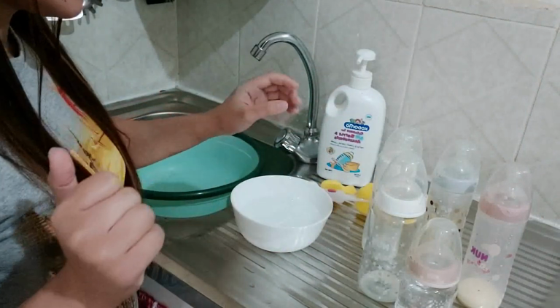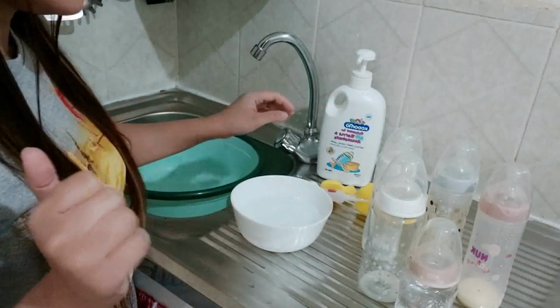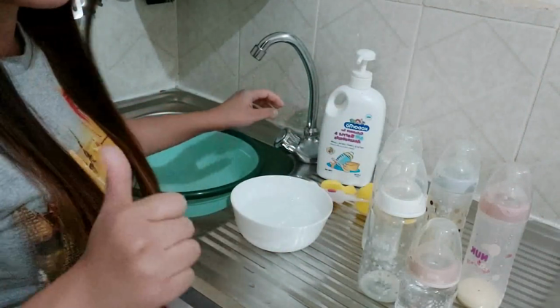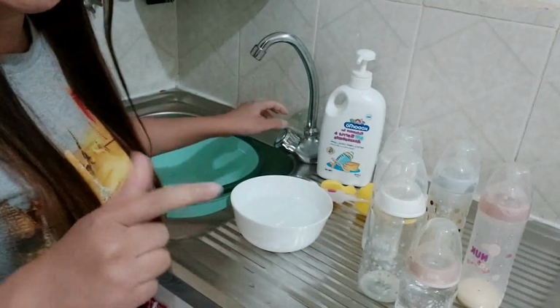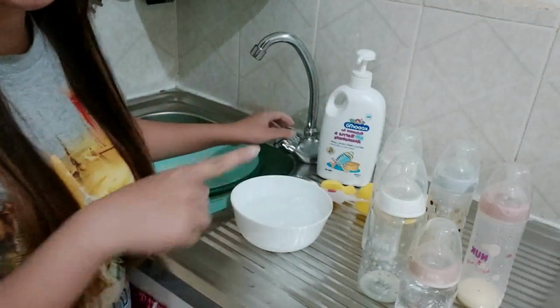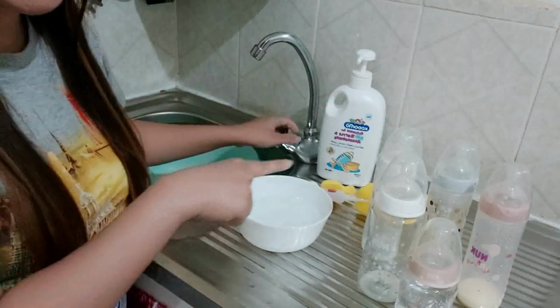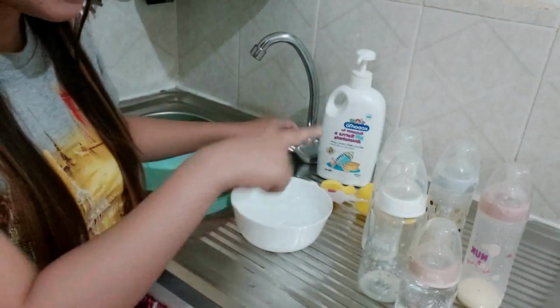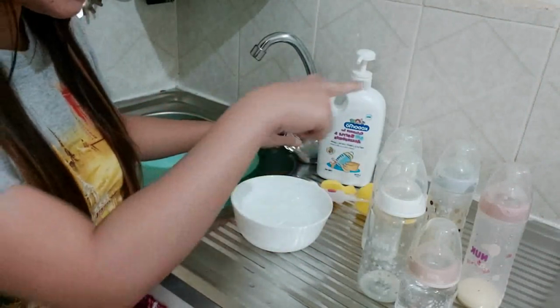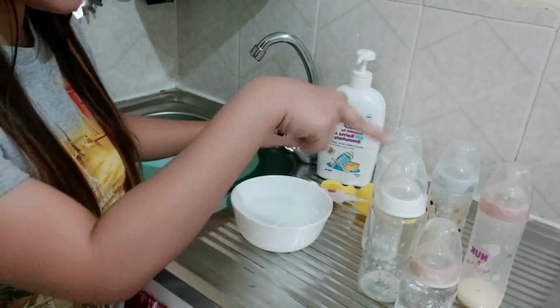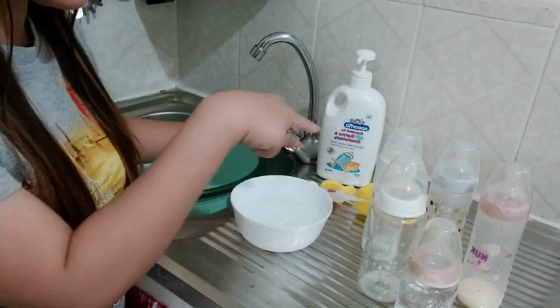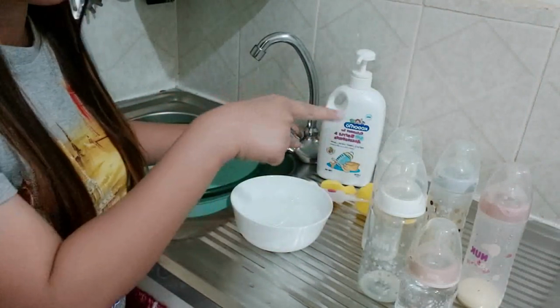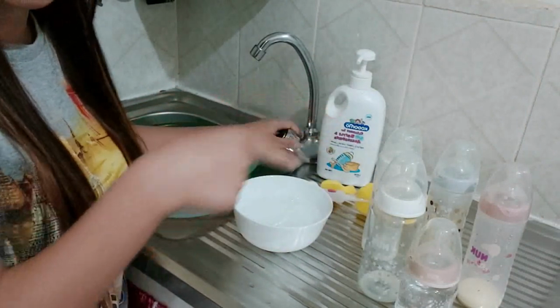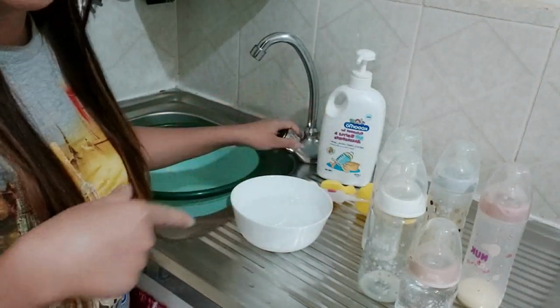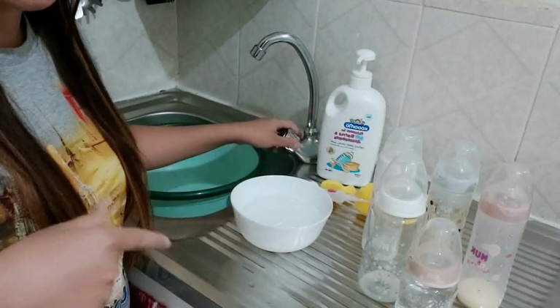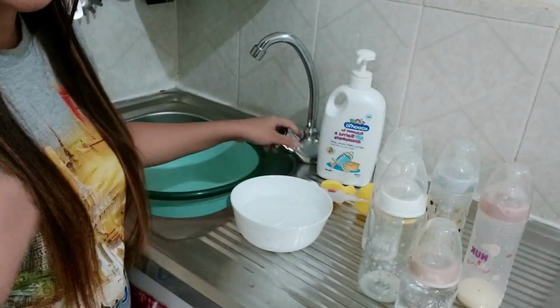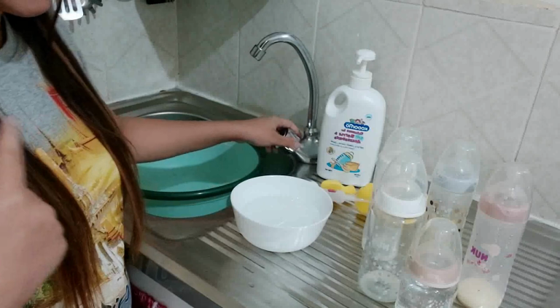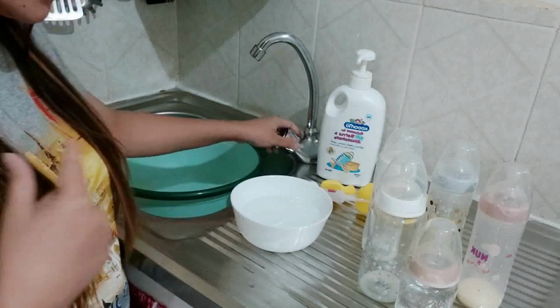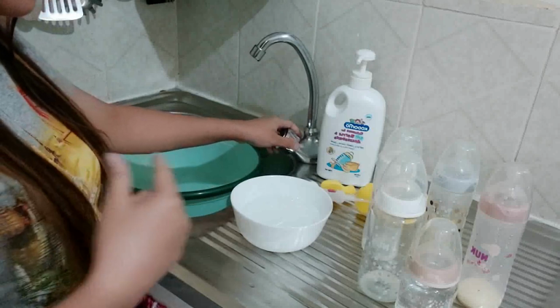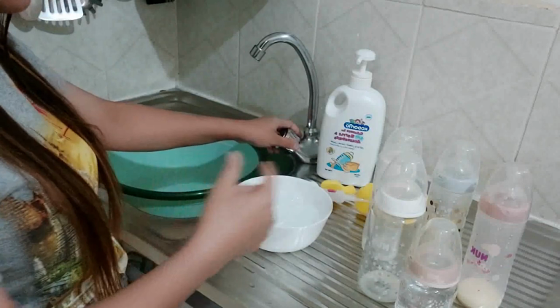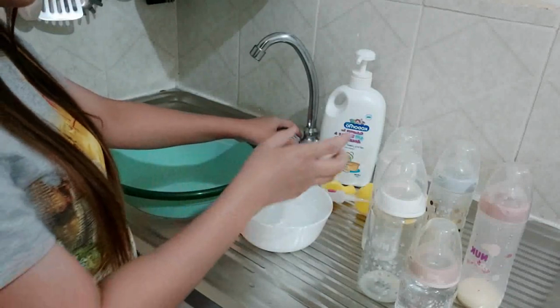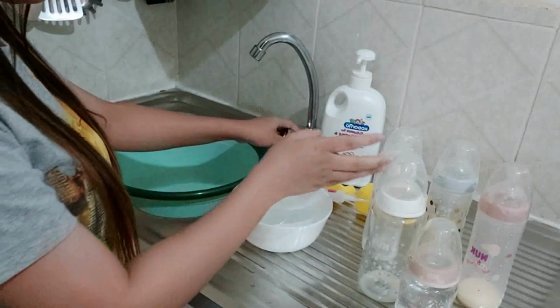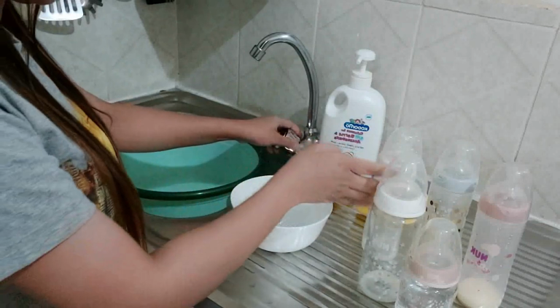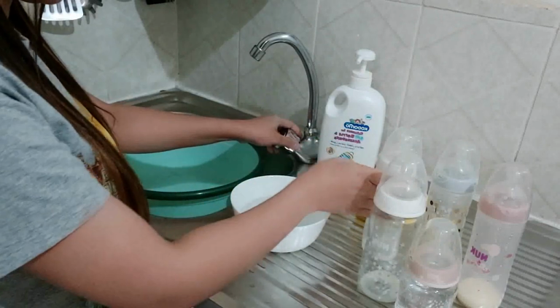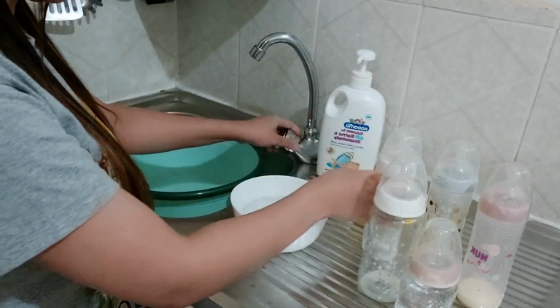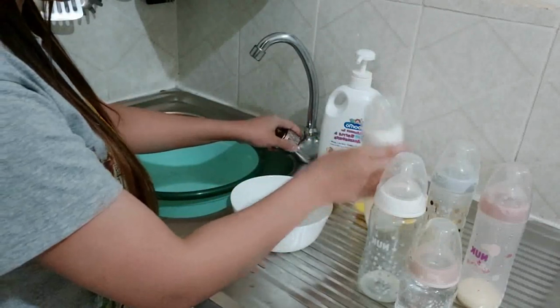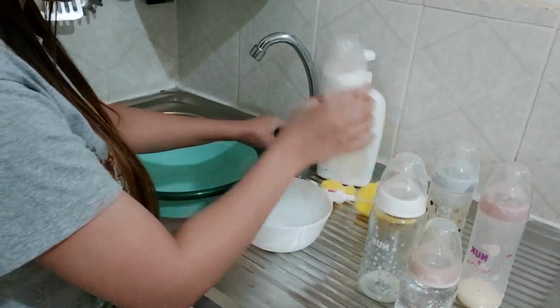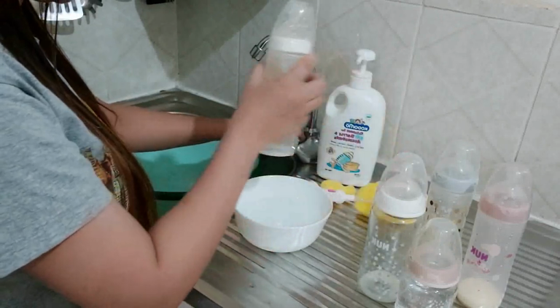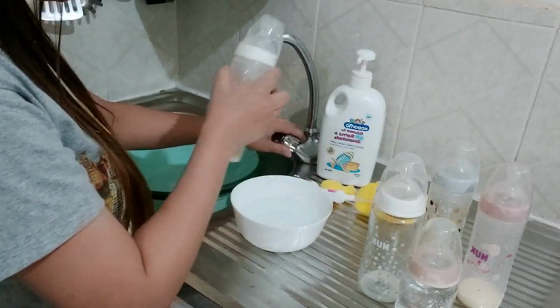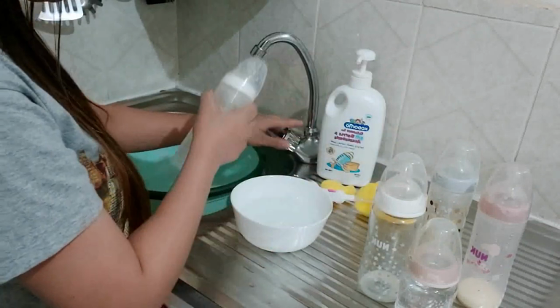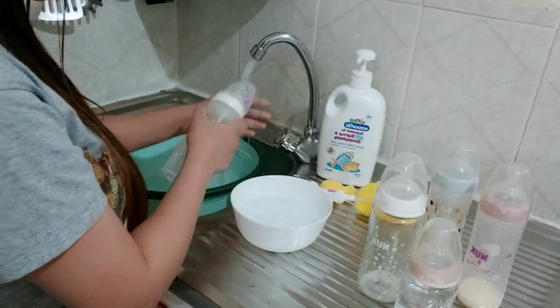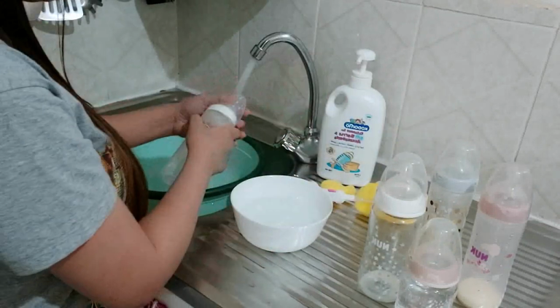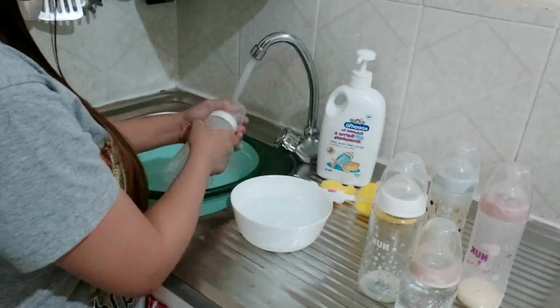Then we're going to rinse all the bottles first, one by one.